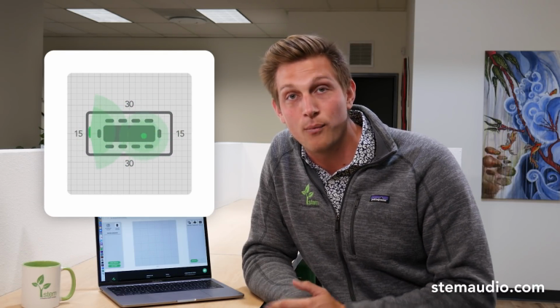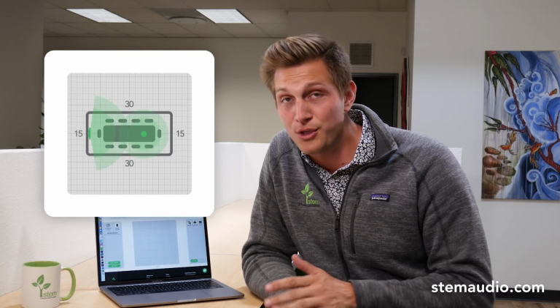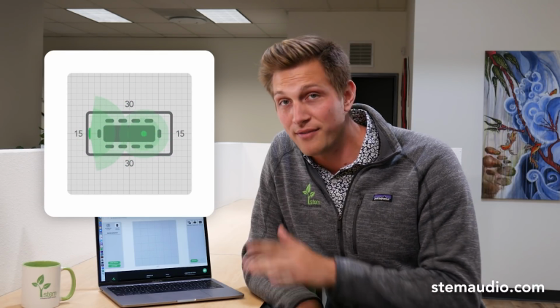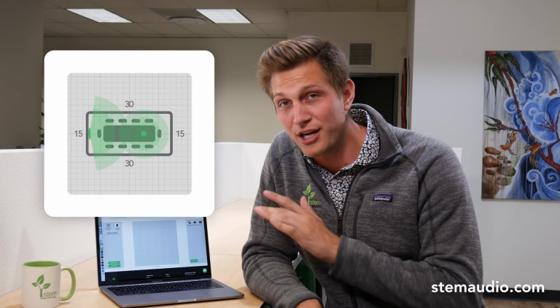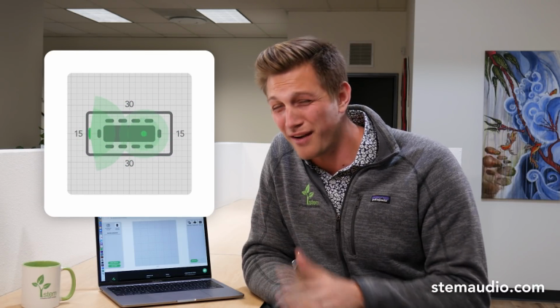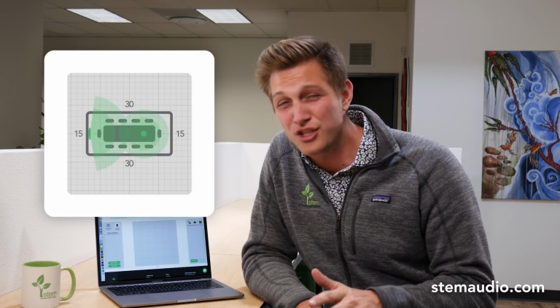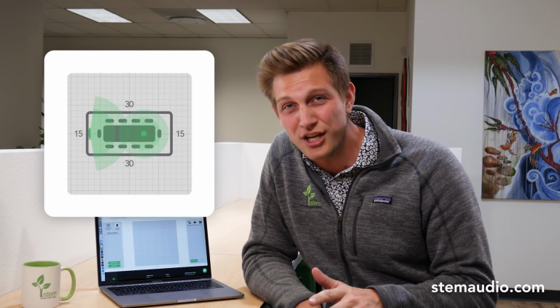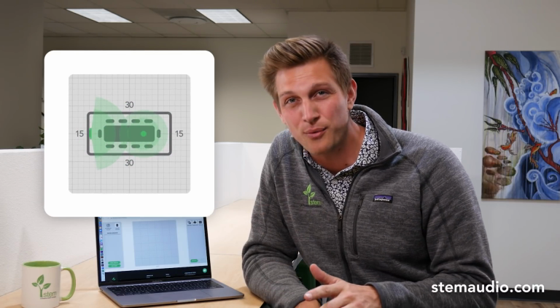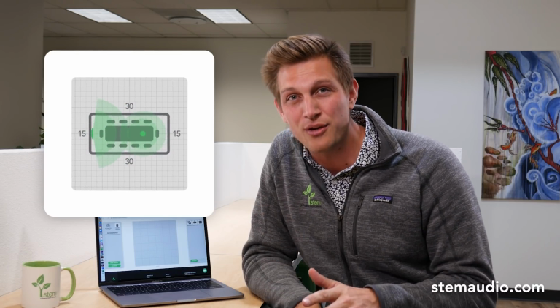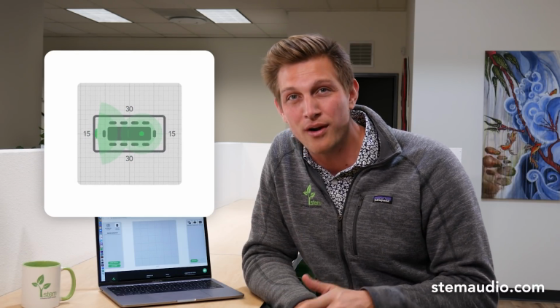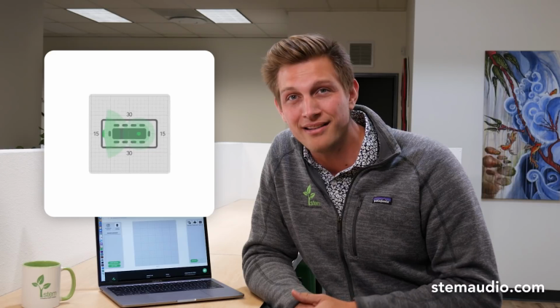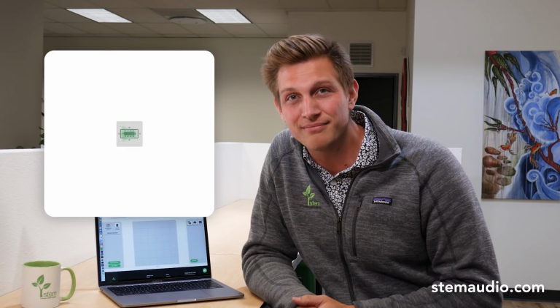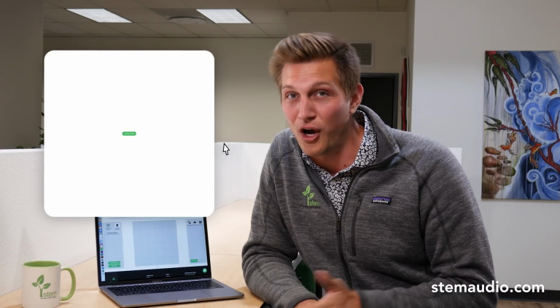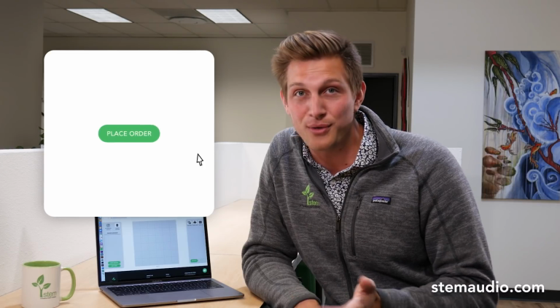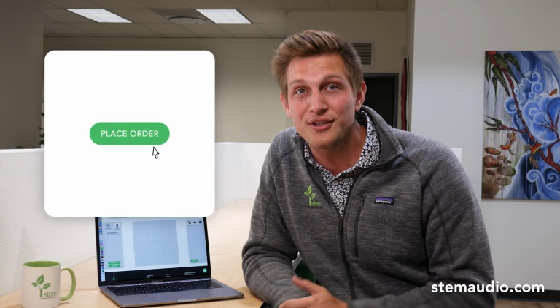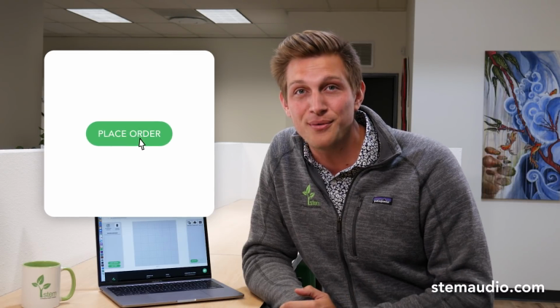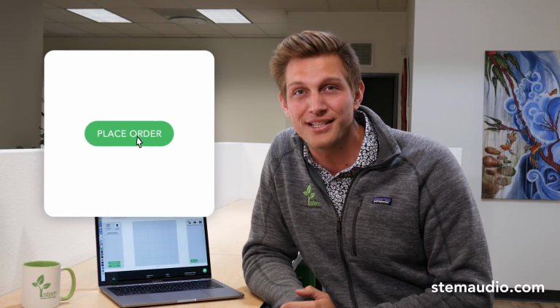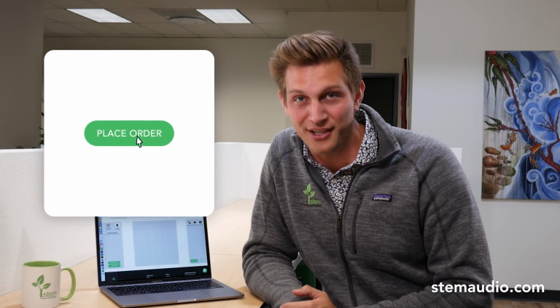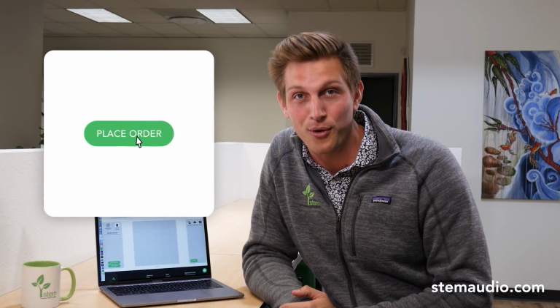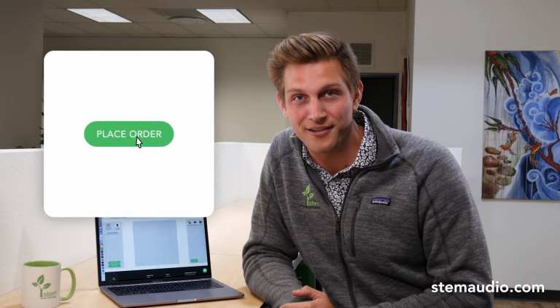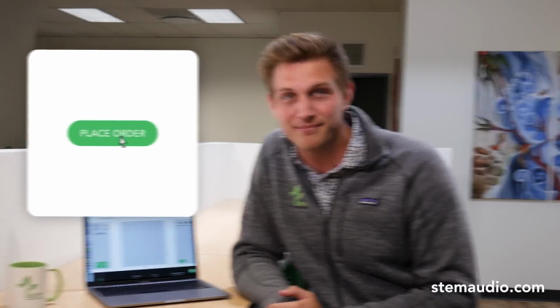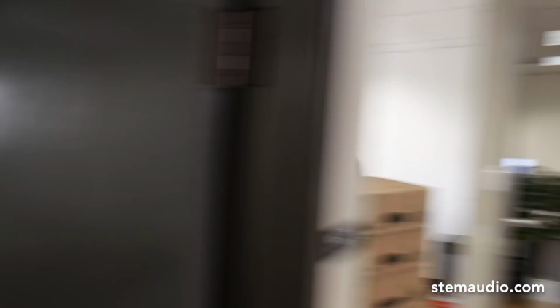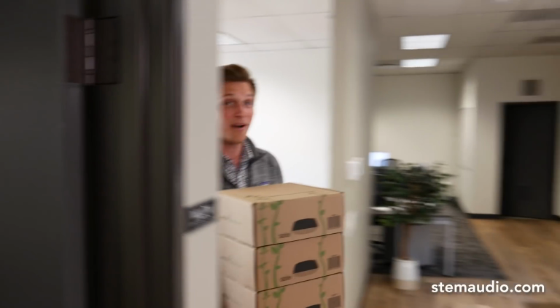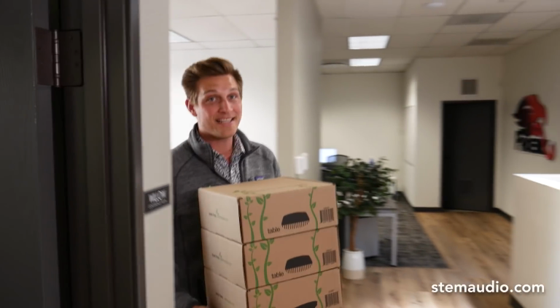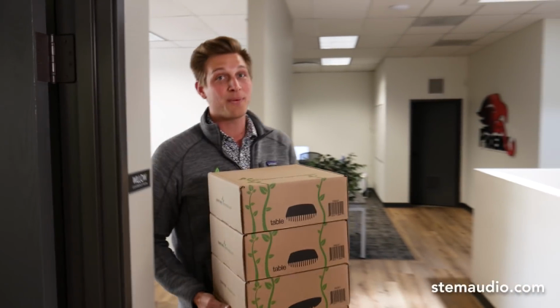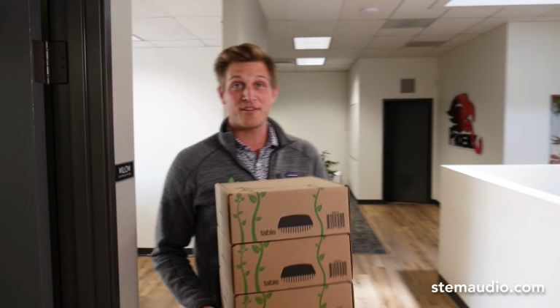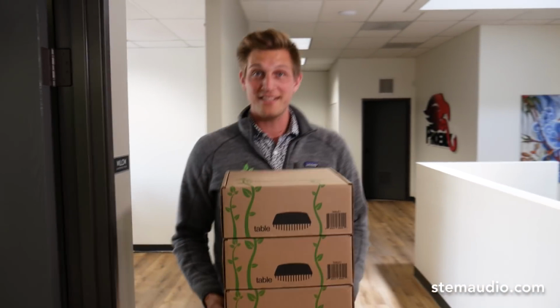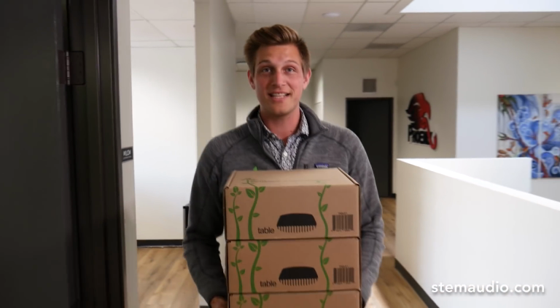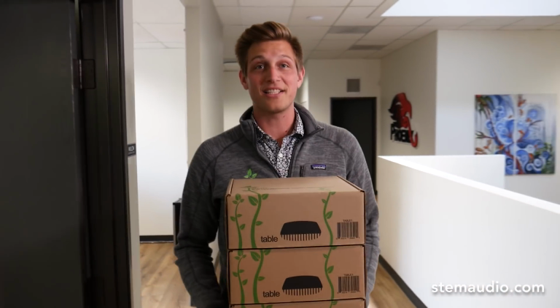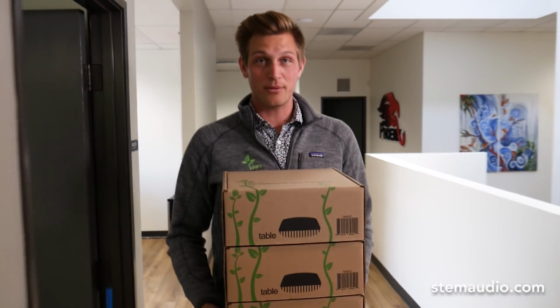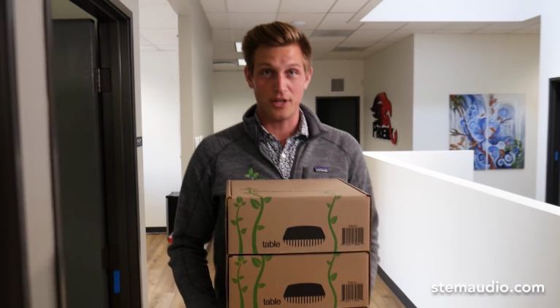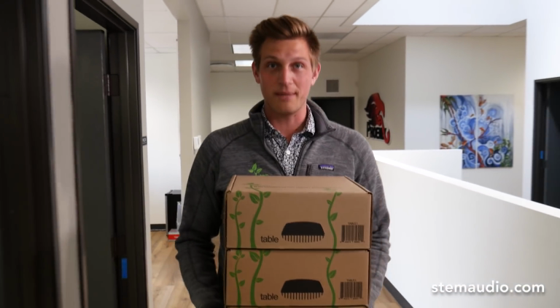Once you have your audio coverage just the way you want it, all you have to do is click Order. Now that we have our devices, let's go install them.